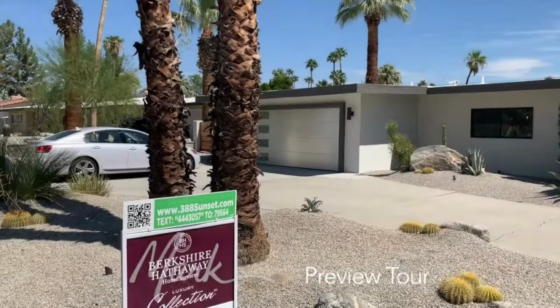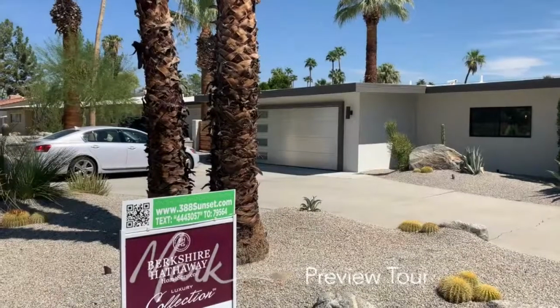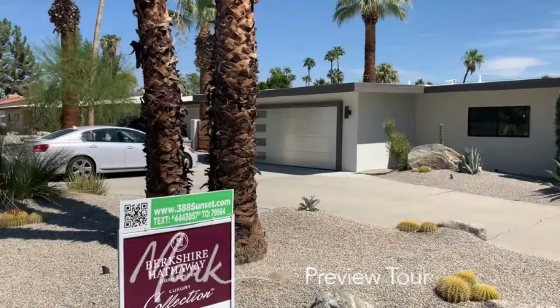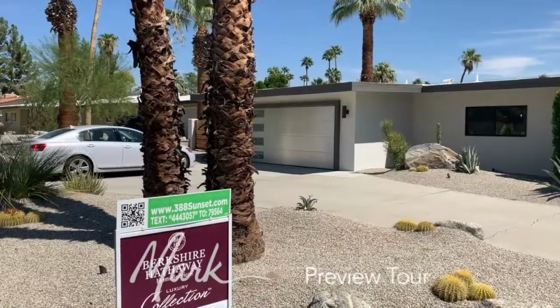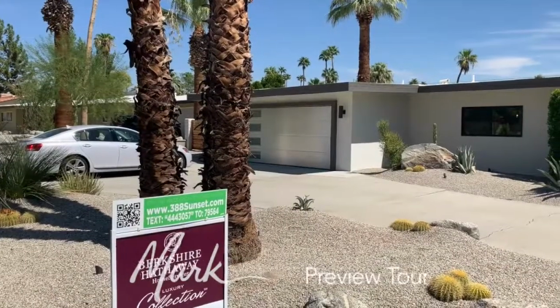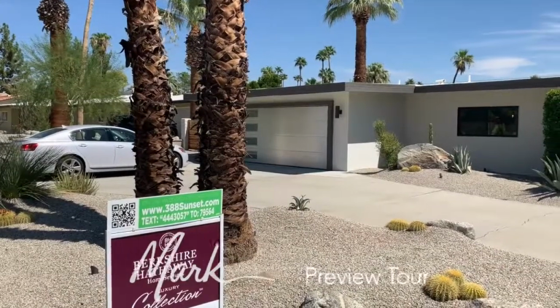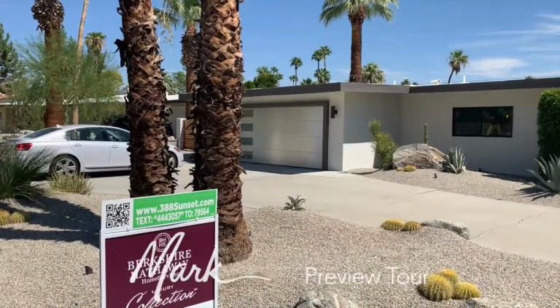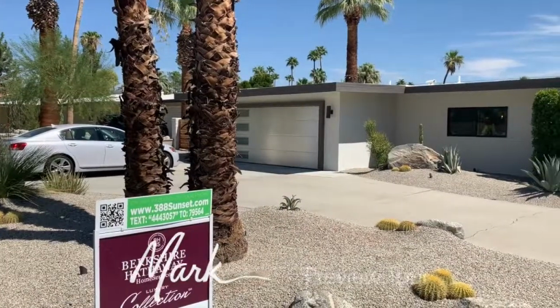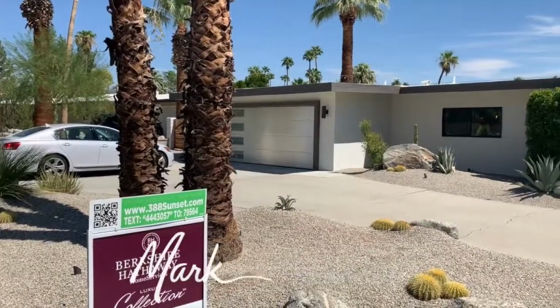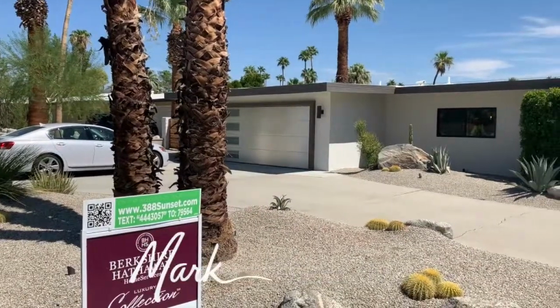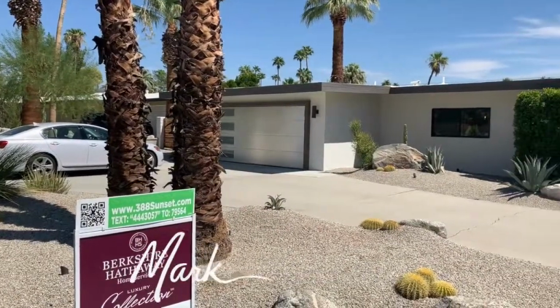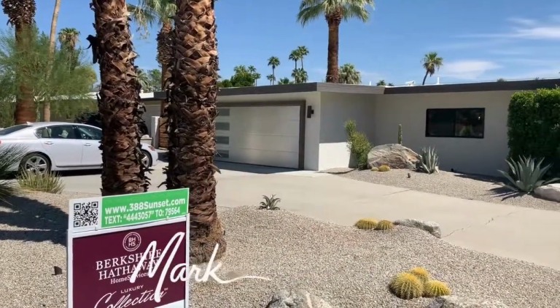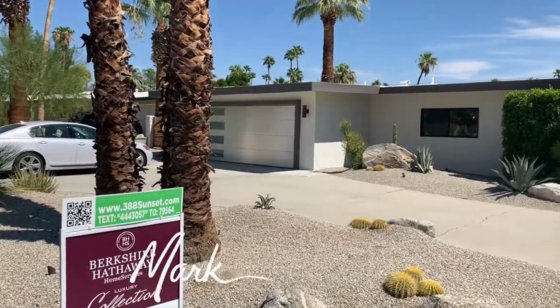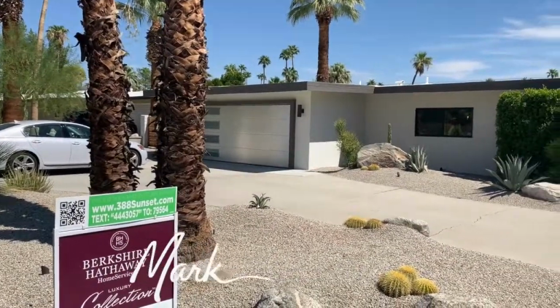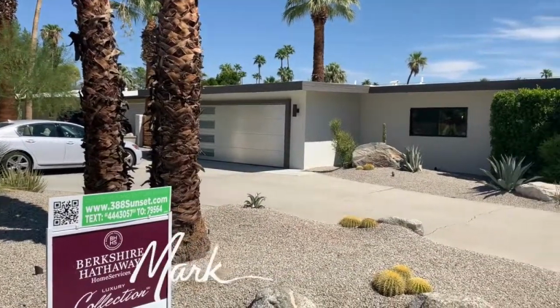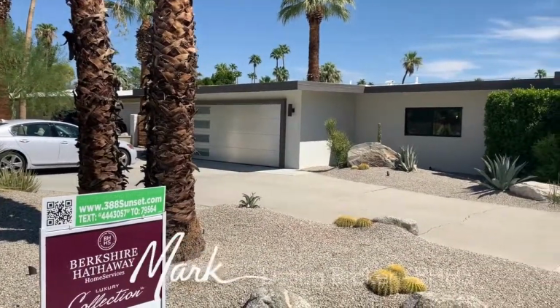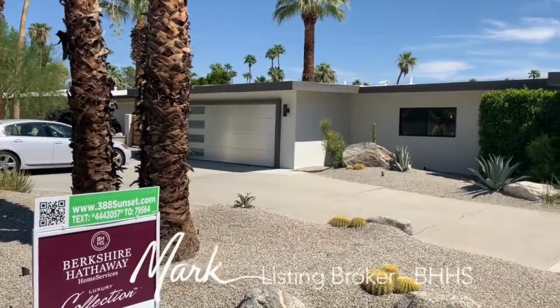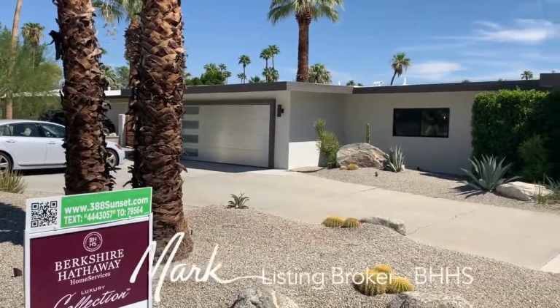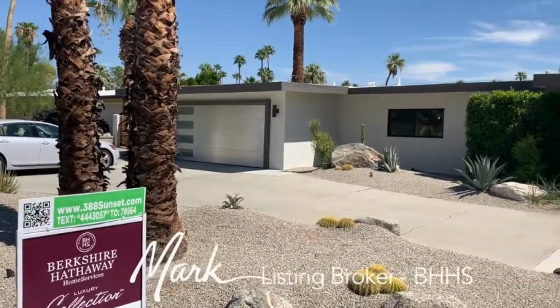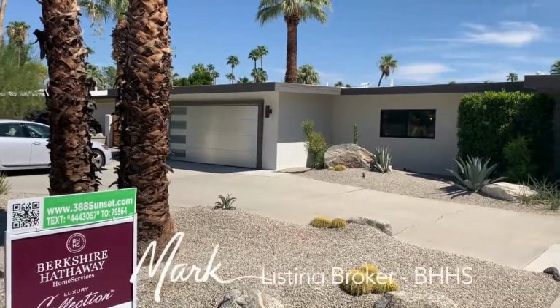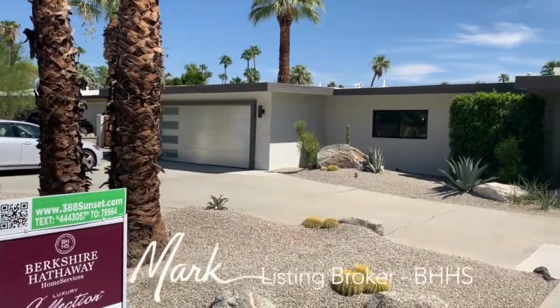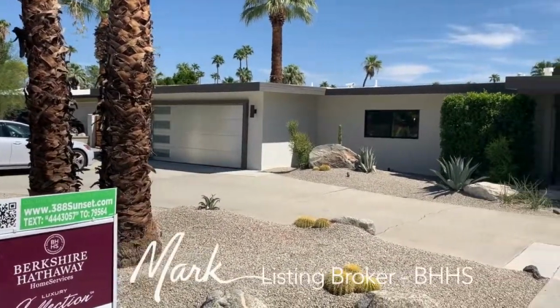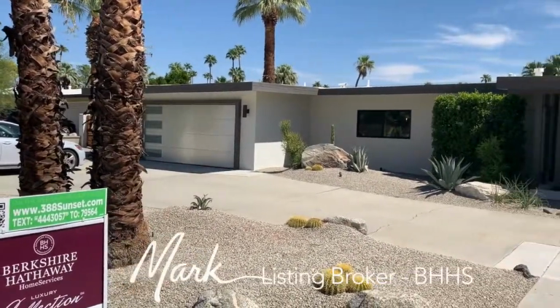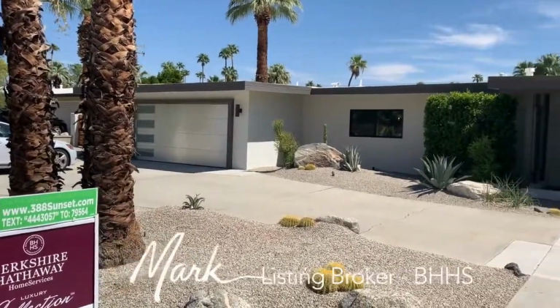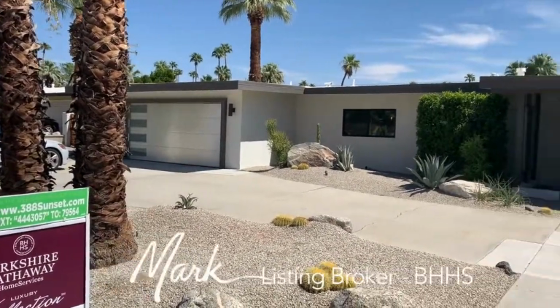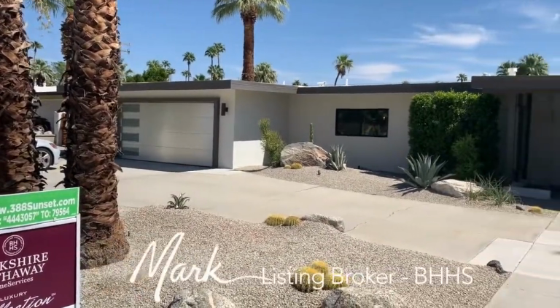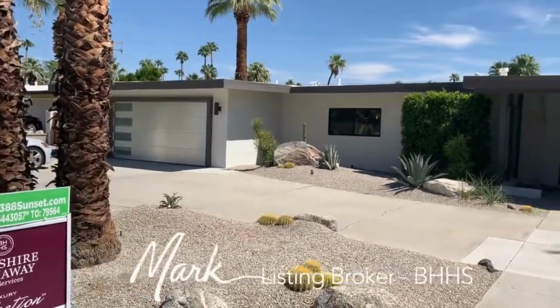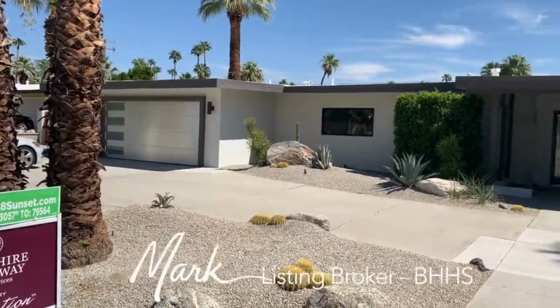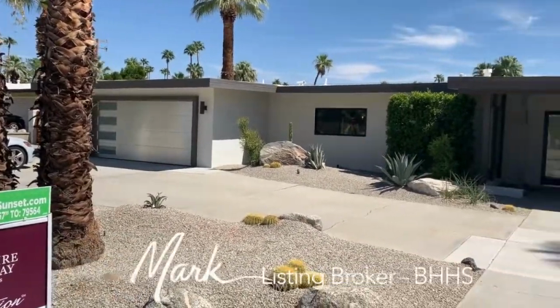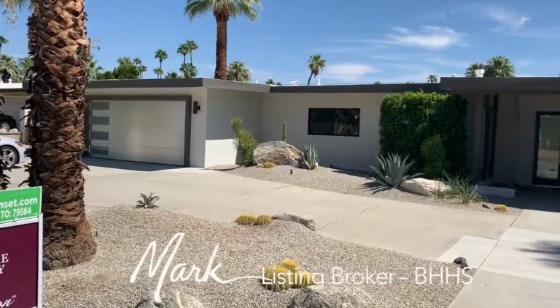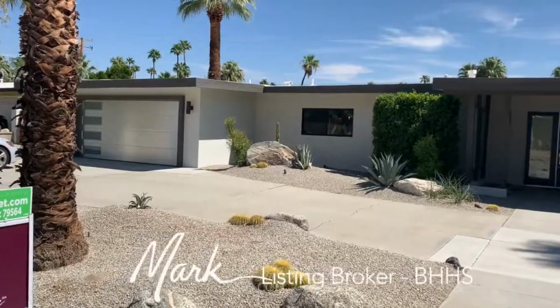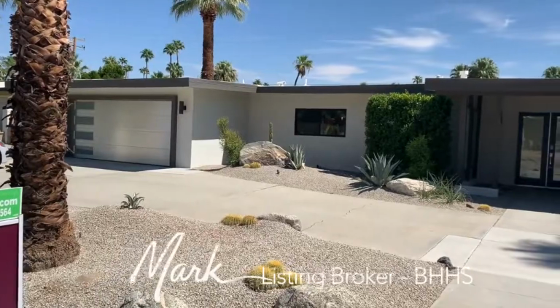Hi, this is Mark Kudkowski, Binionville Homes, and we're going to do a tour here of 388 North Sunset Way.